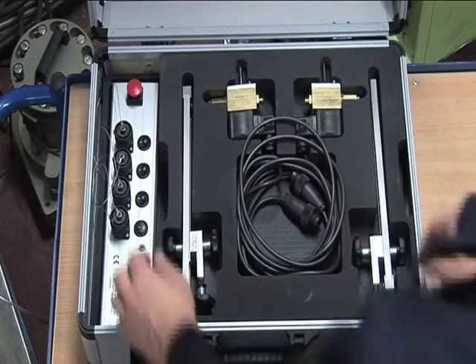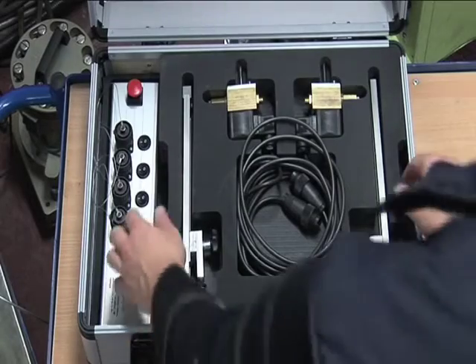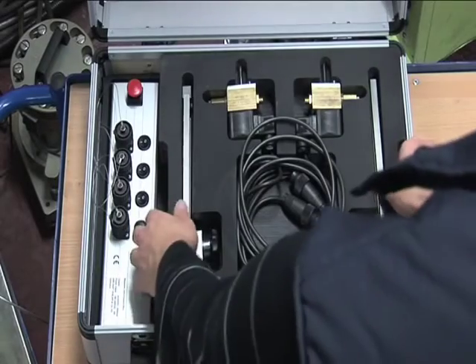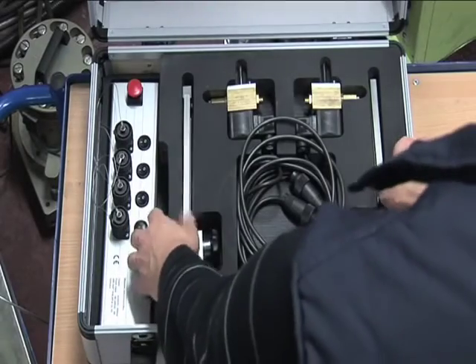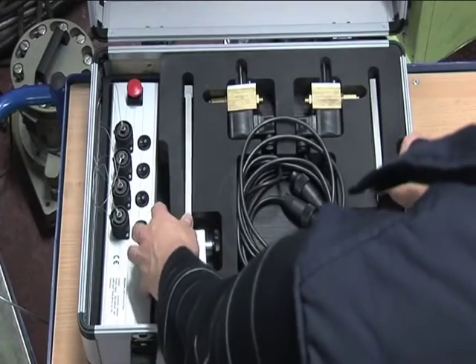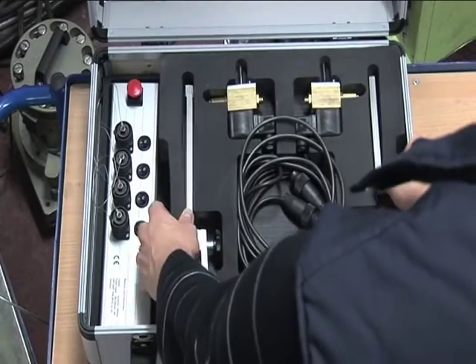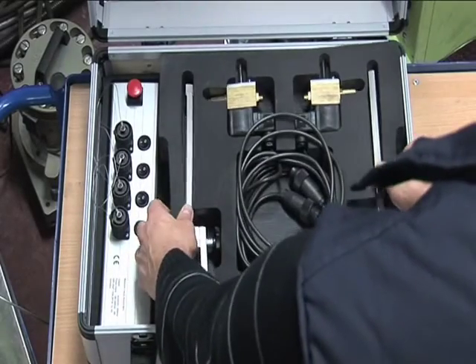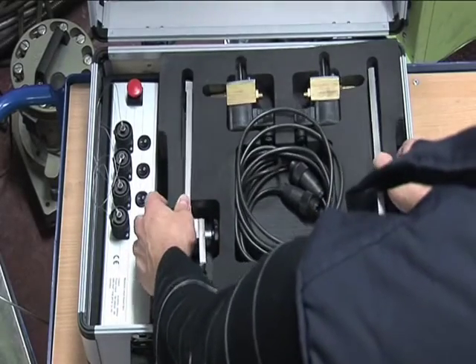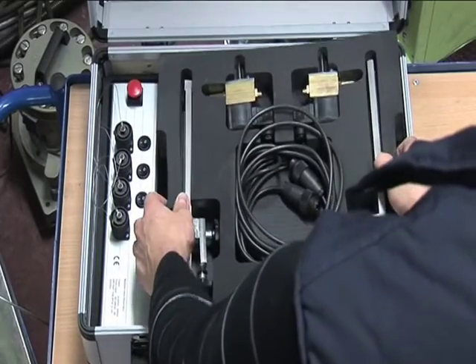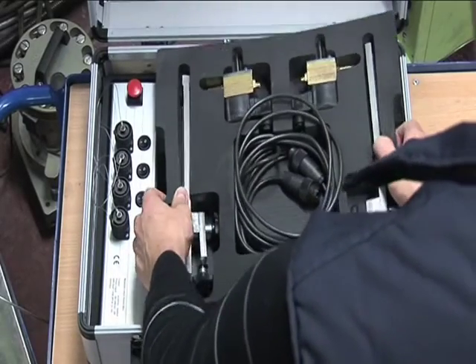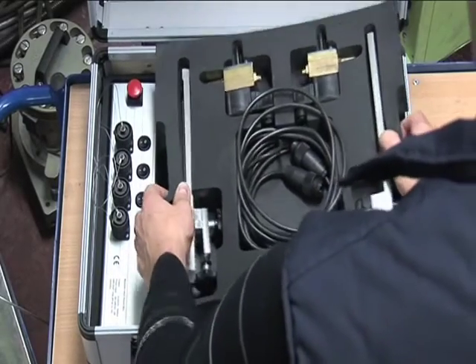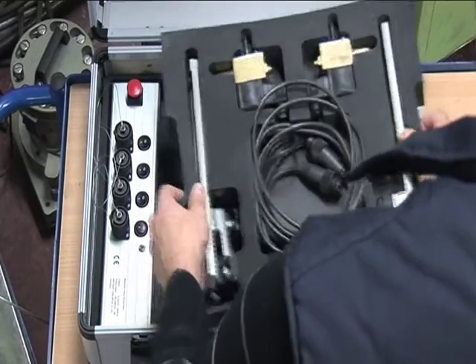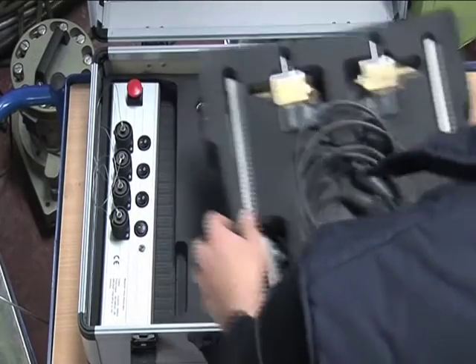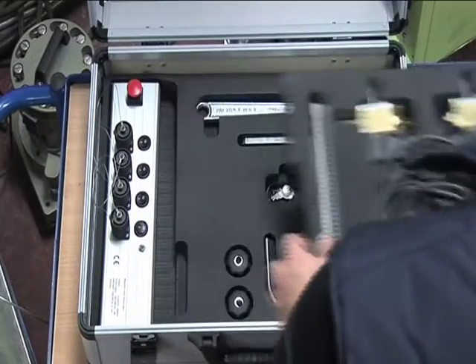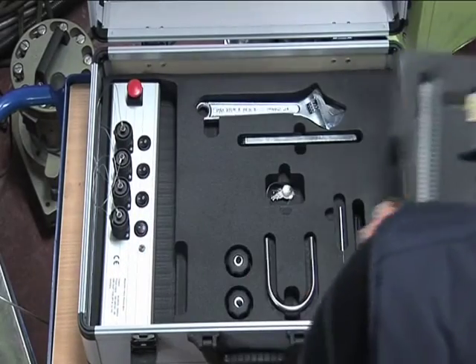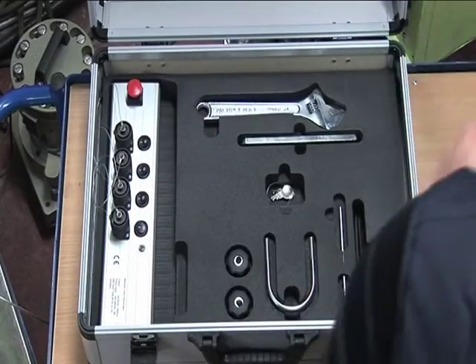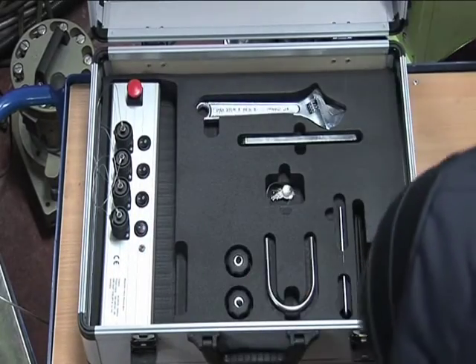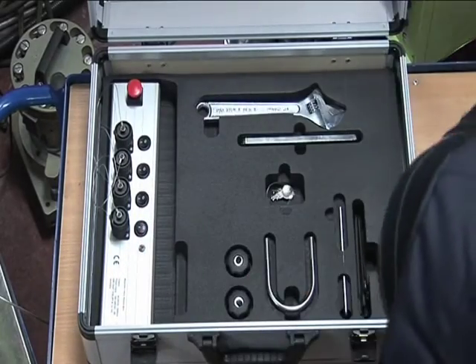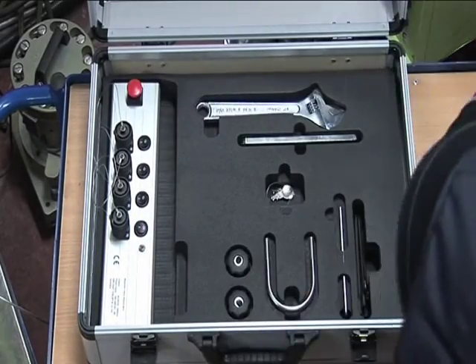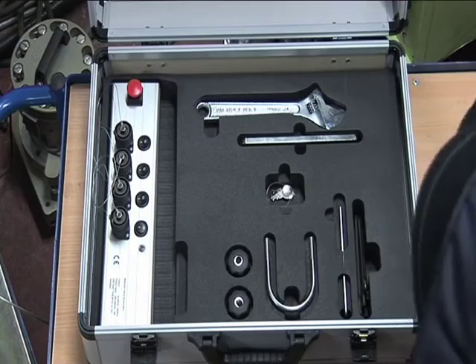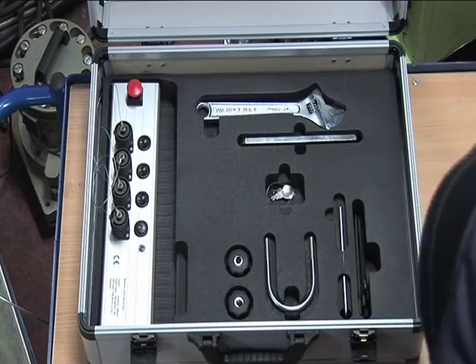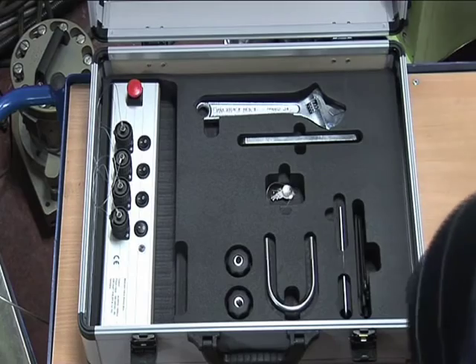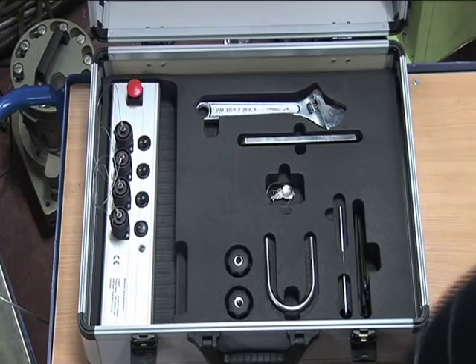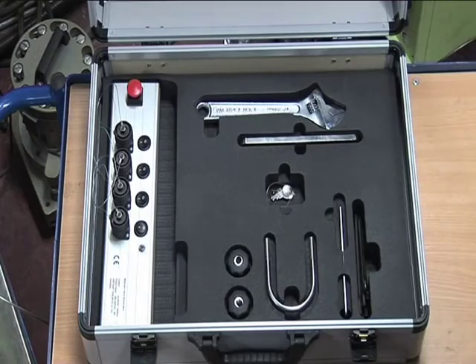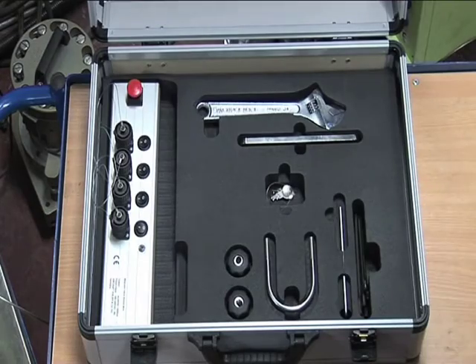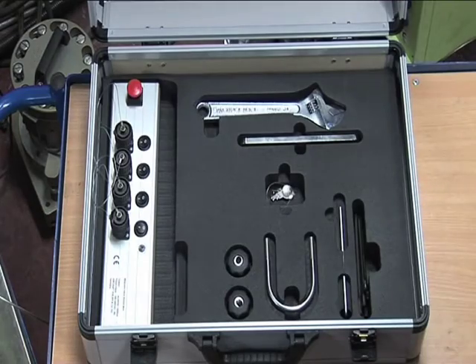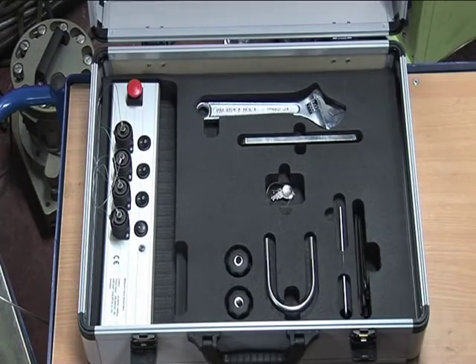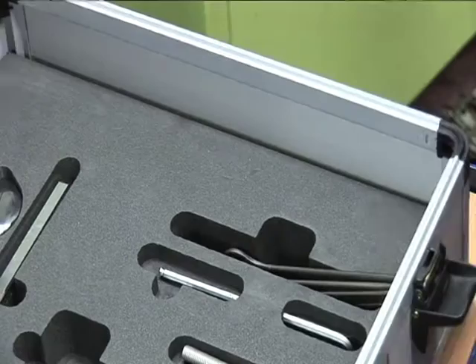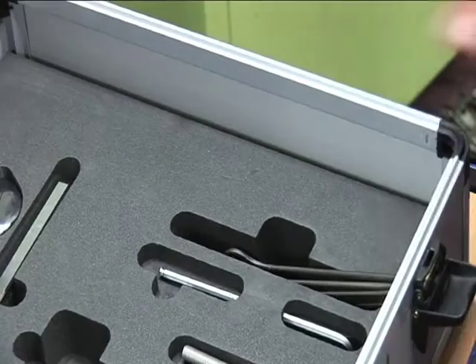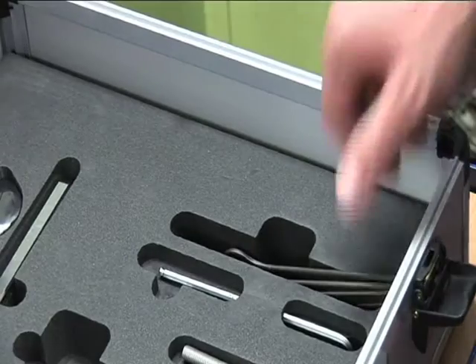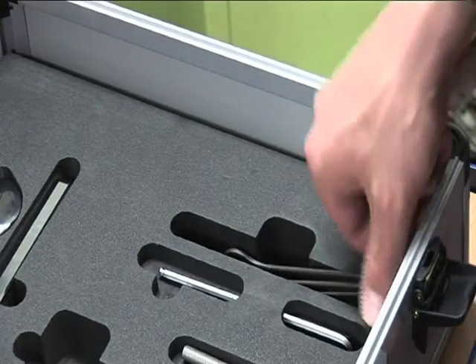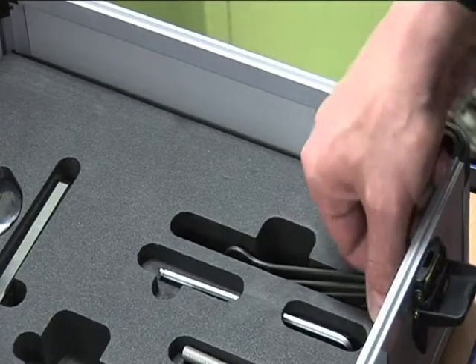The kit also includes electrically actuated solenoid valves, an adjustable holder system, and the tools needed for assembly.